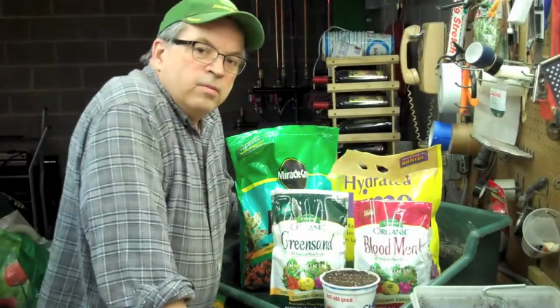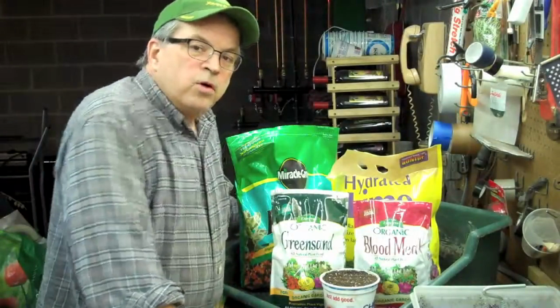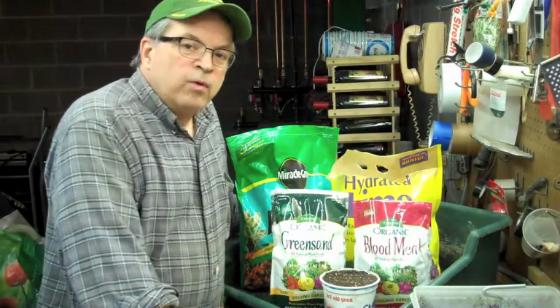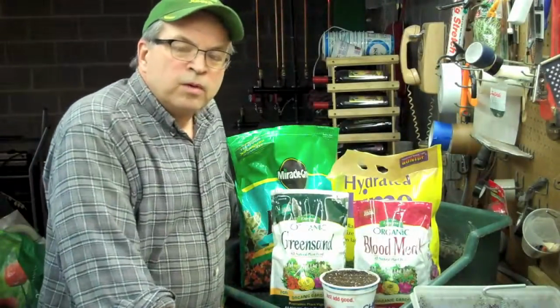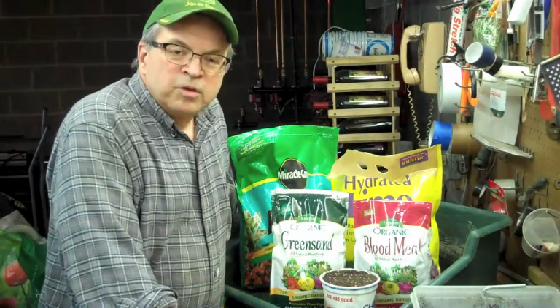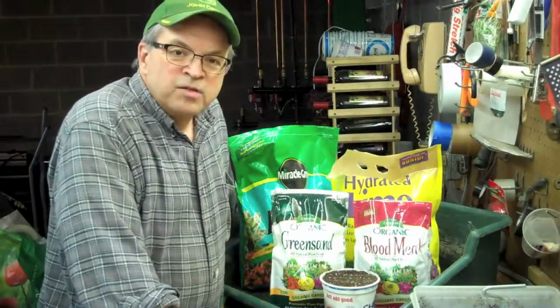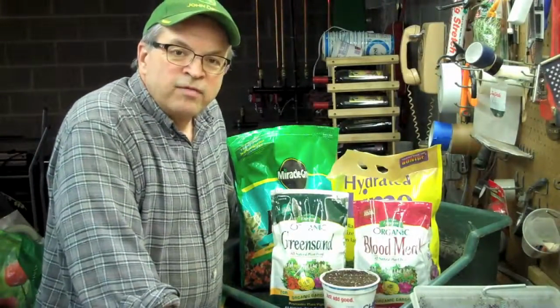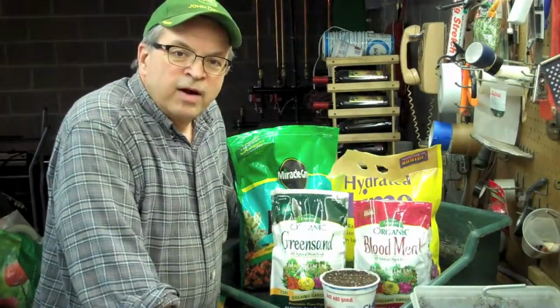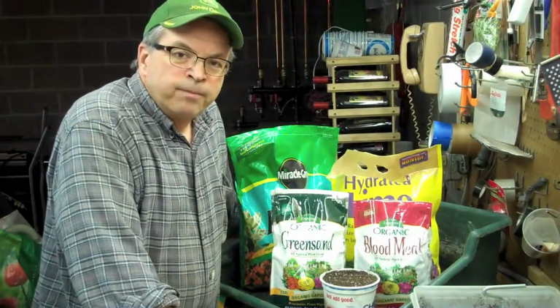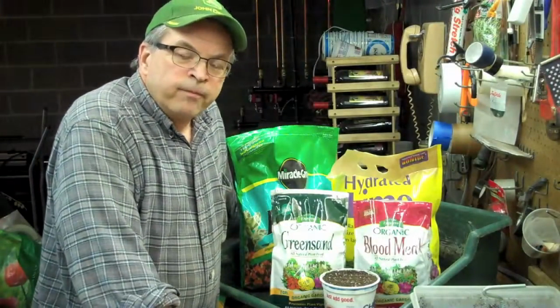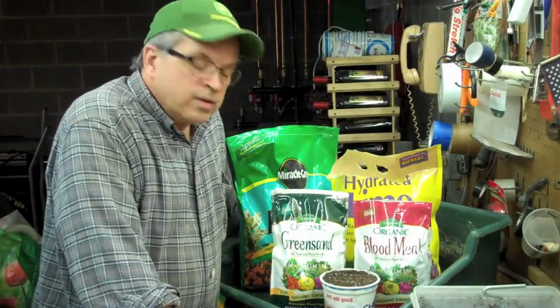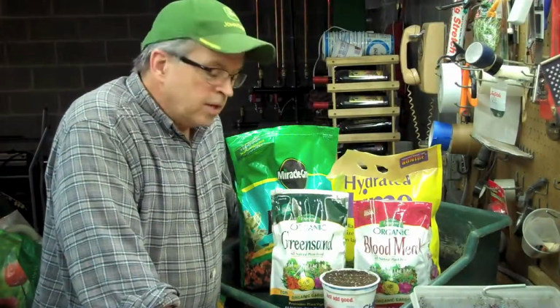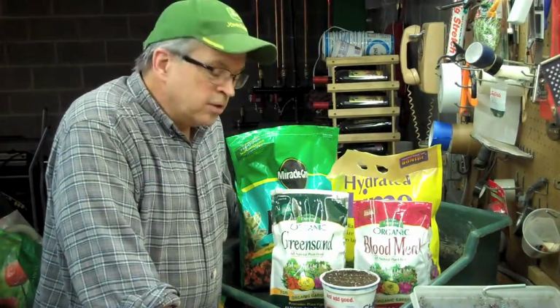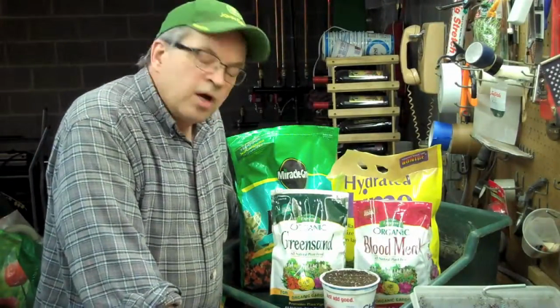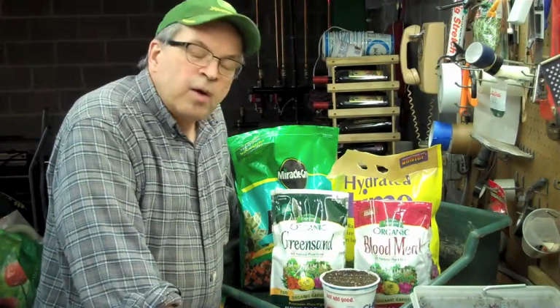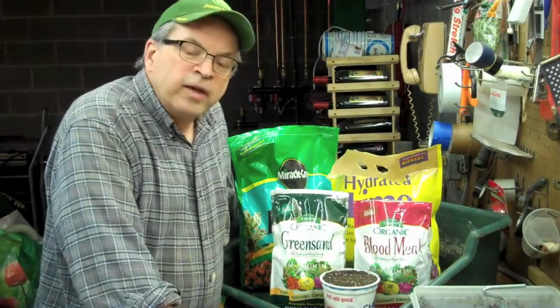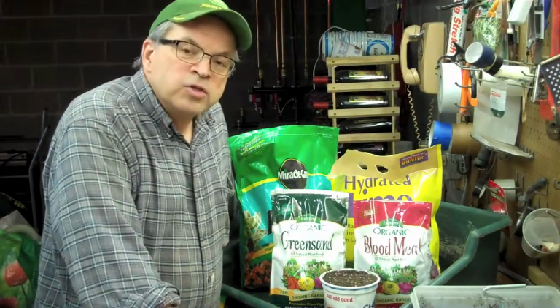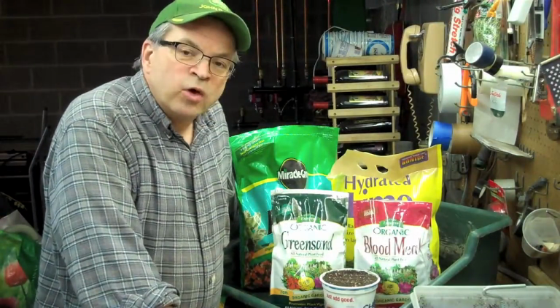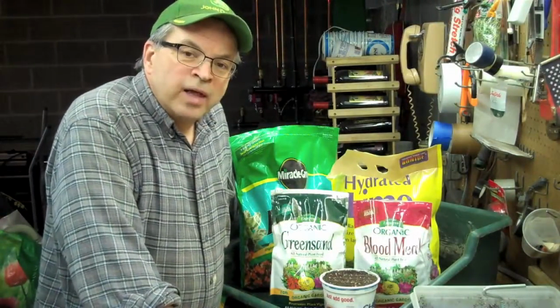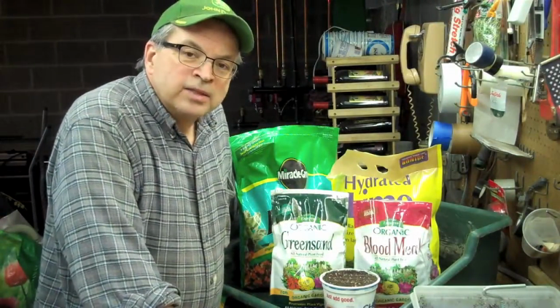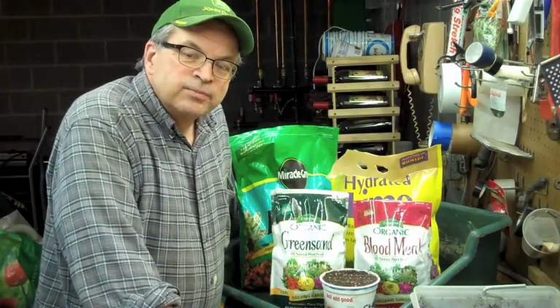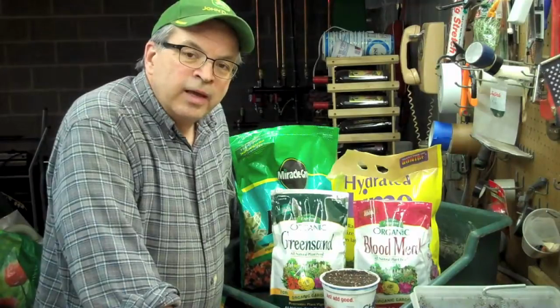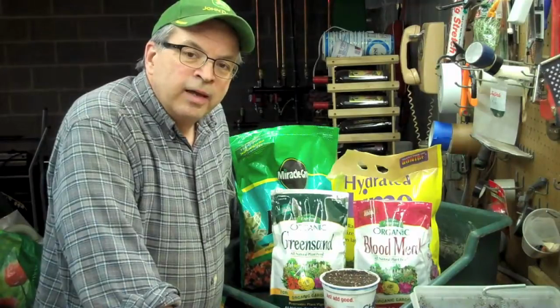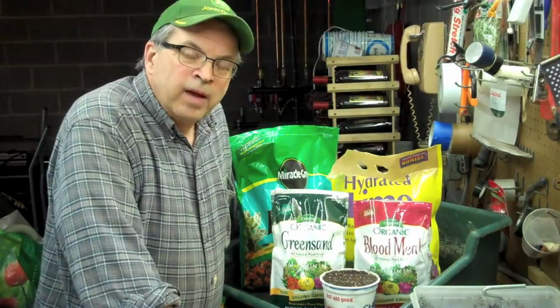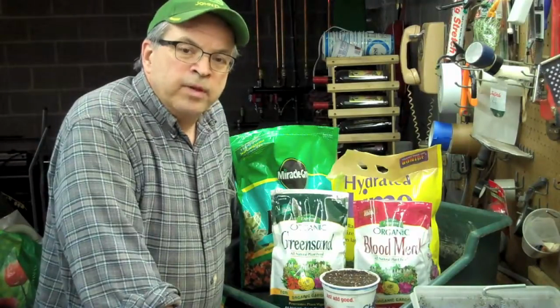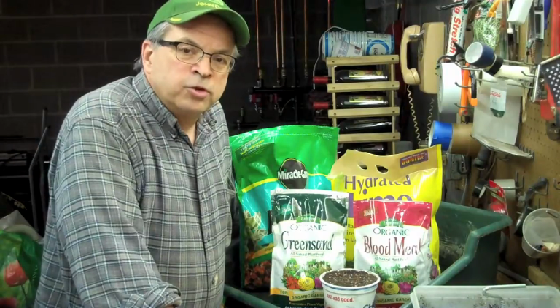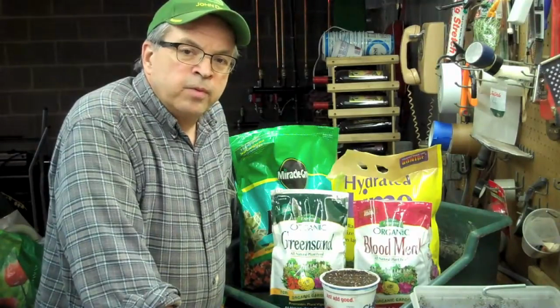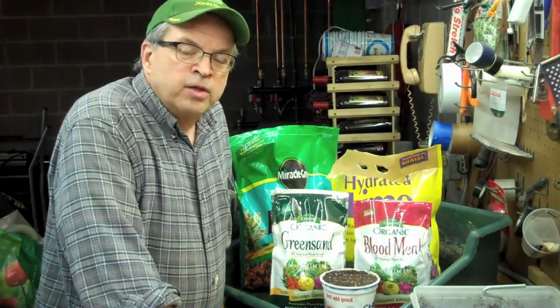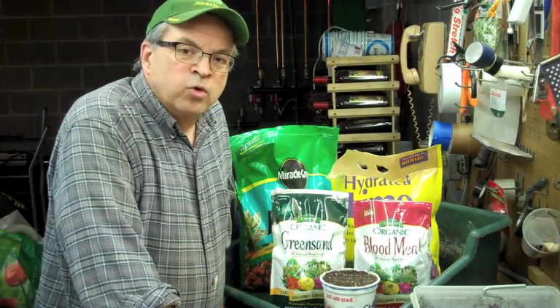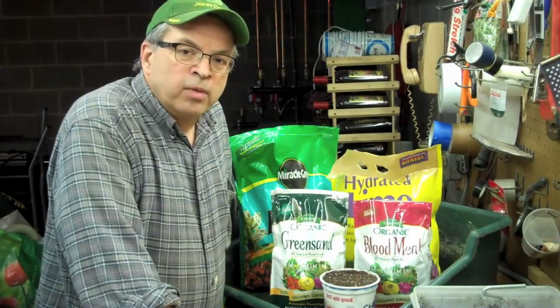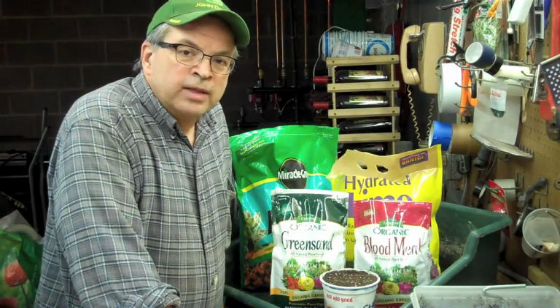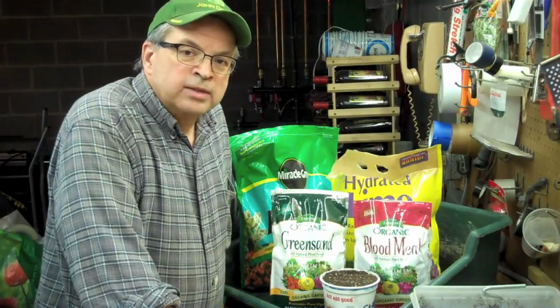Morning! Welcome to Cleese State Farm. Today we're going to talk about making soil blocks and my mixture for making soil blocks.